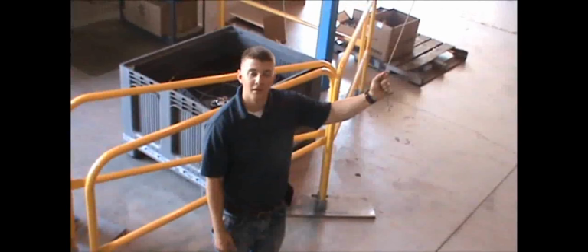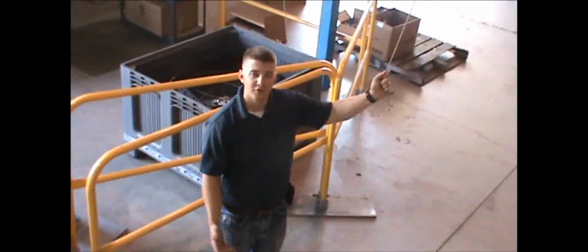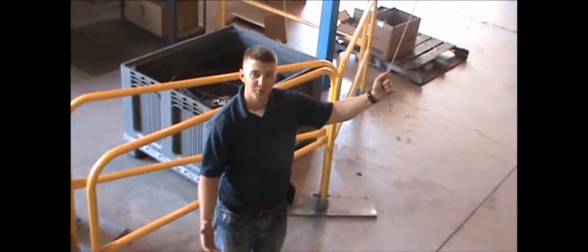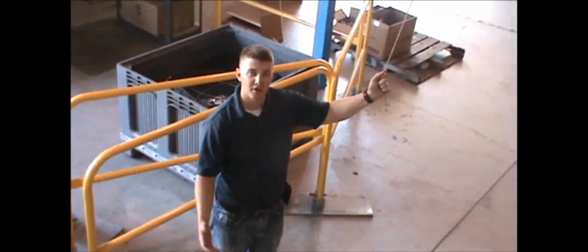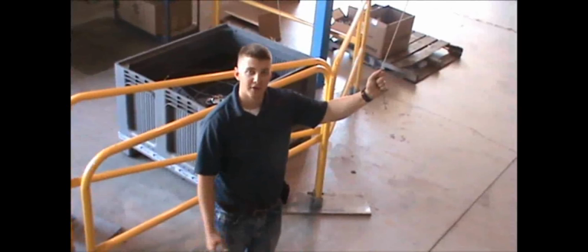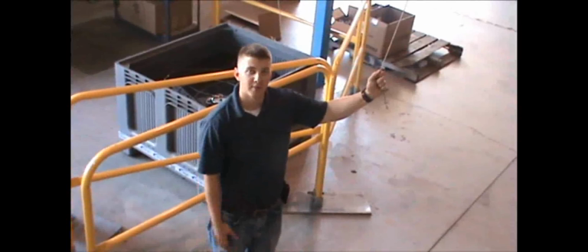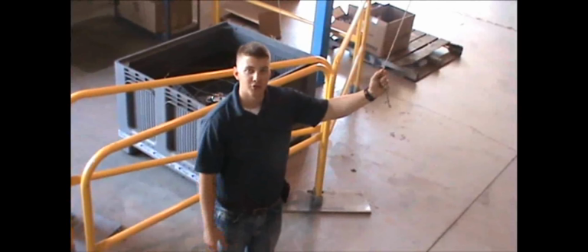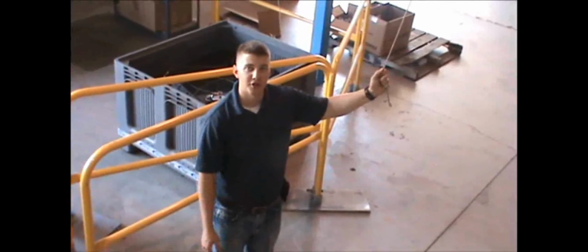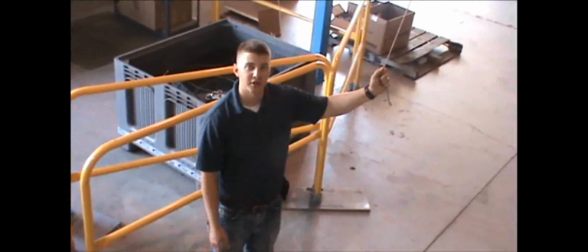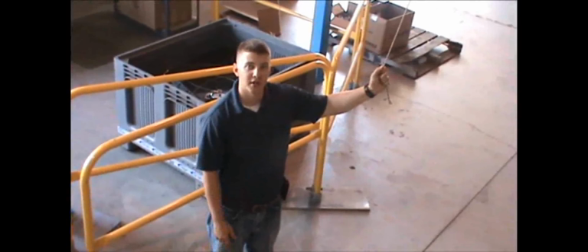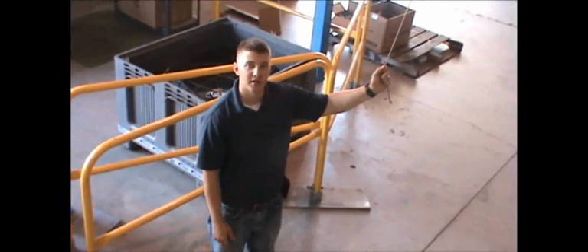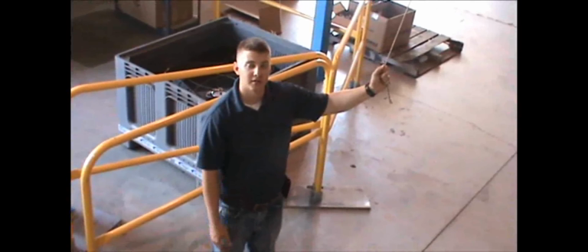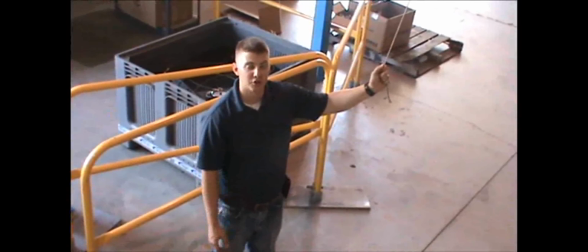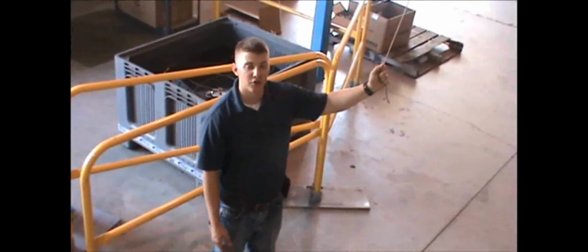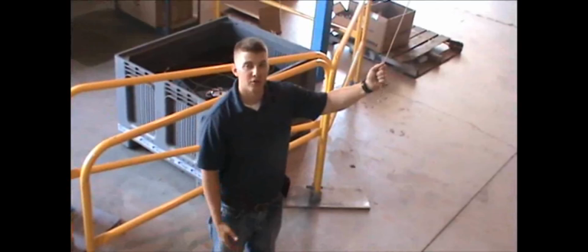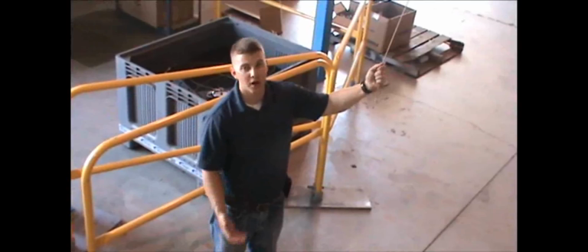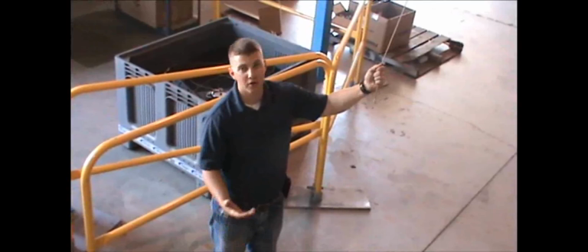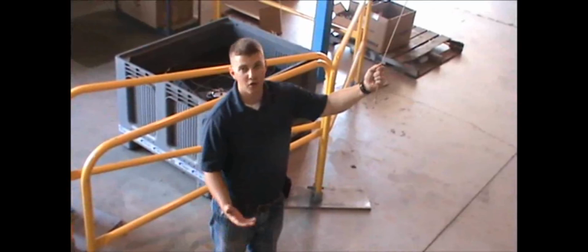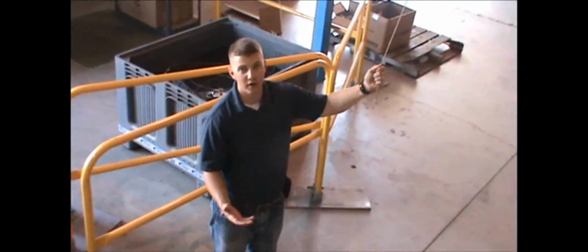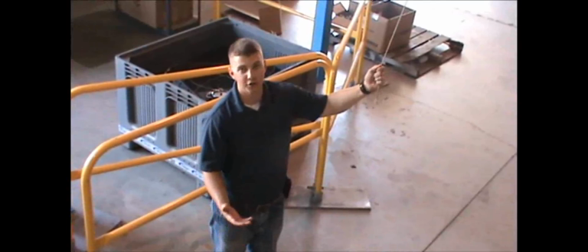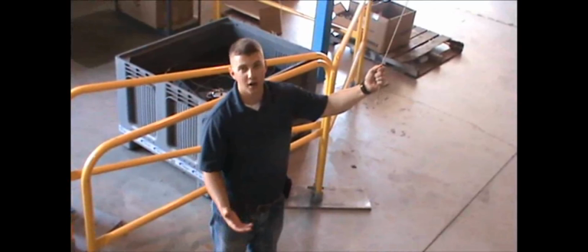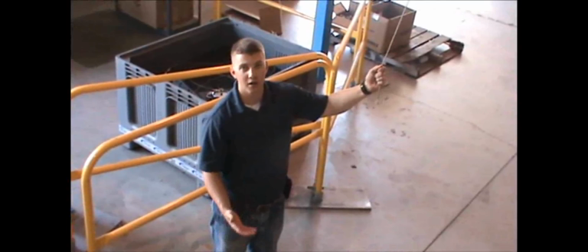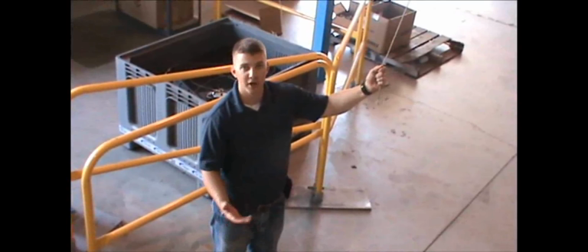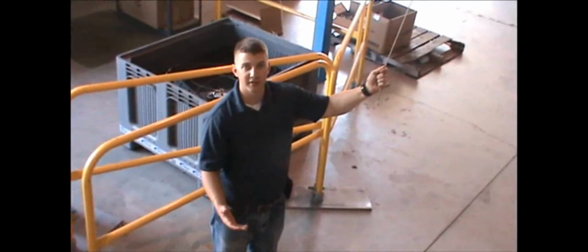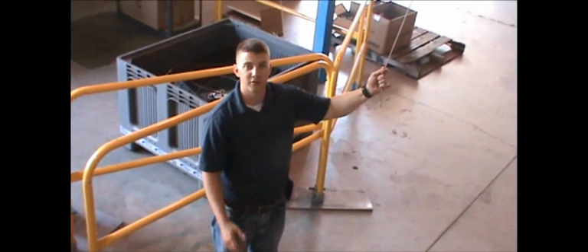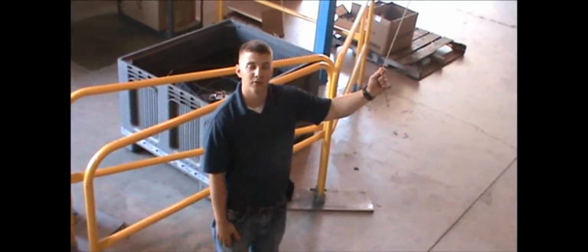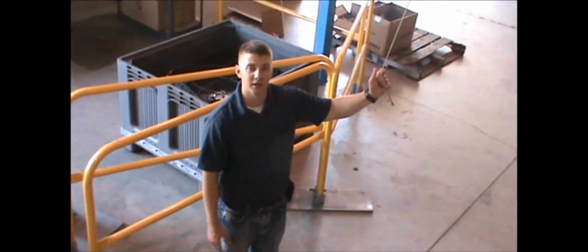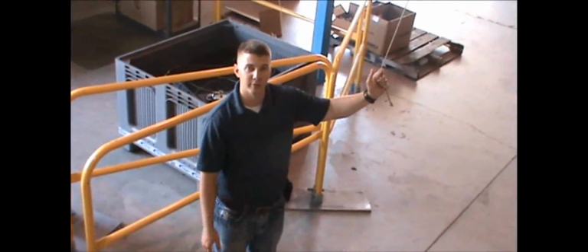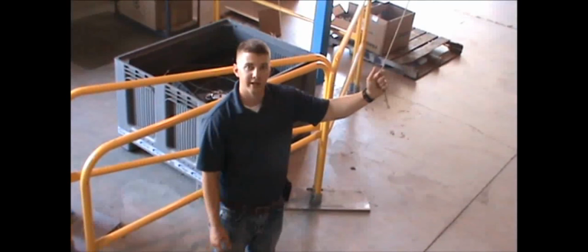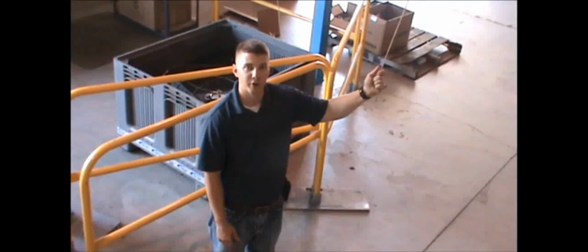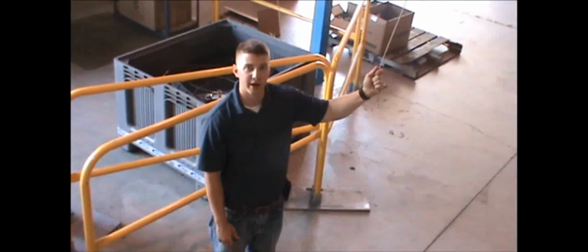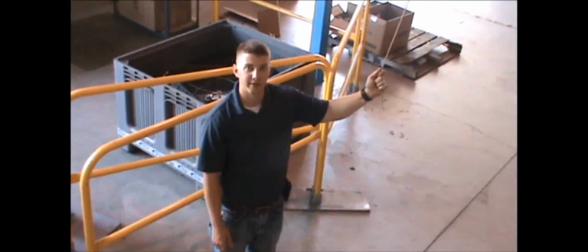The first part of our demonstration today is to show you how the overhead trolley passes through the intermediate bracket.